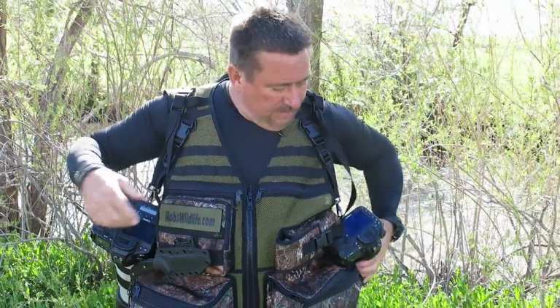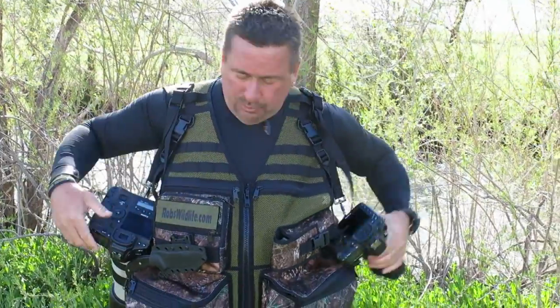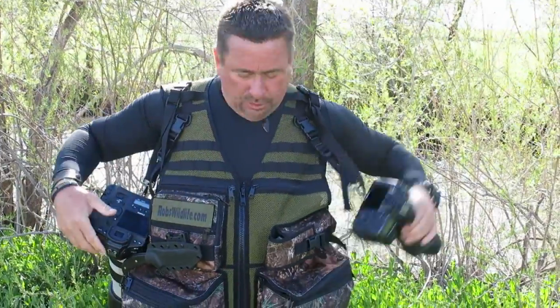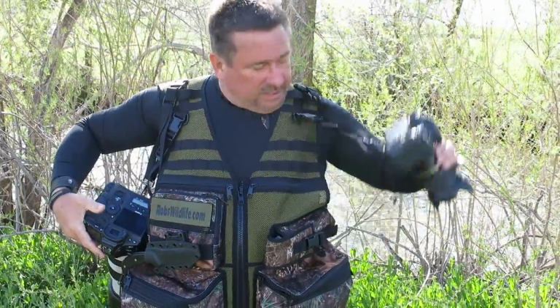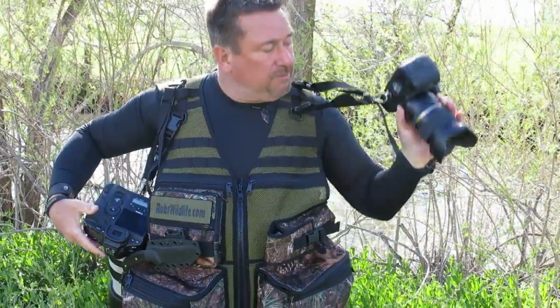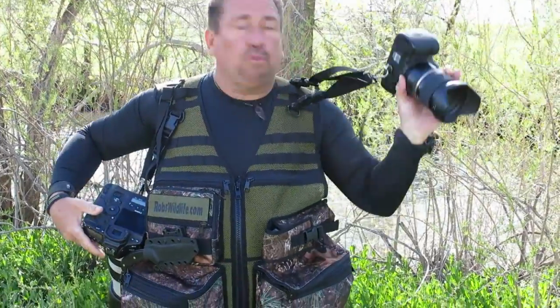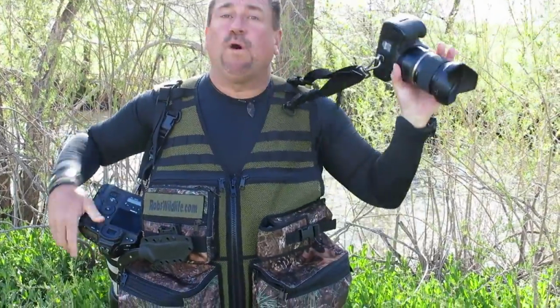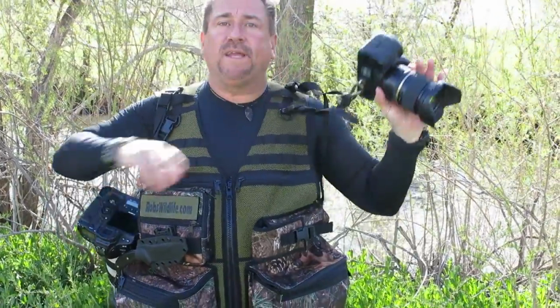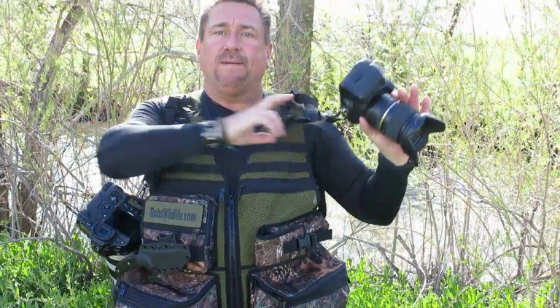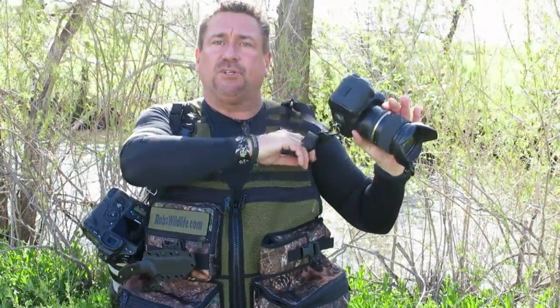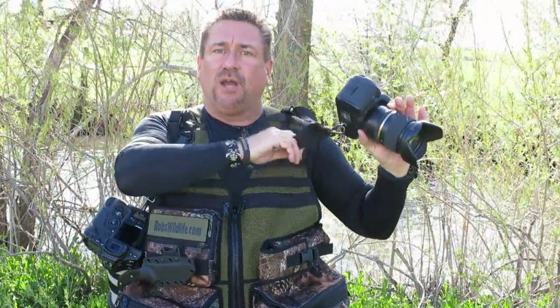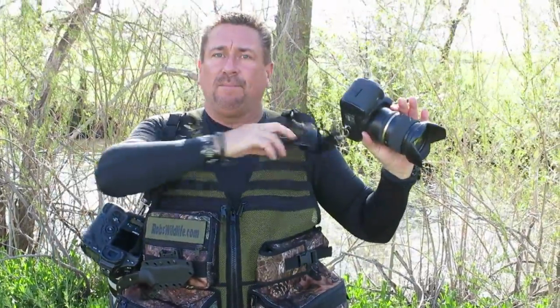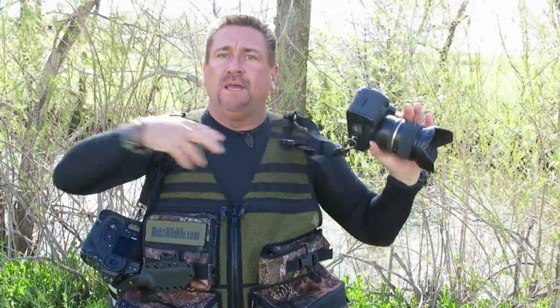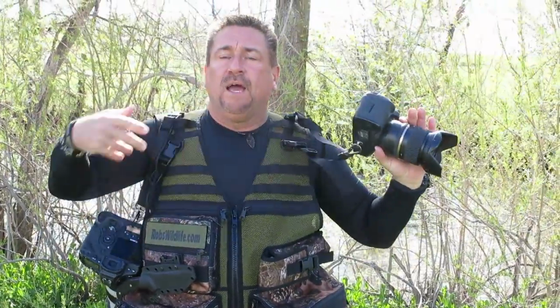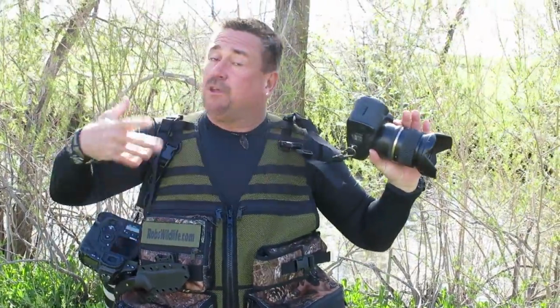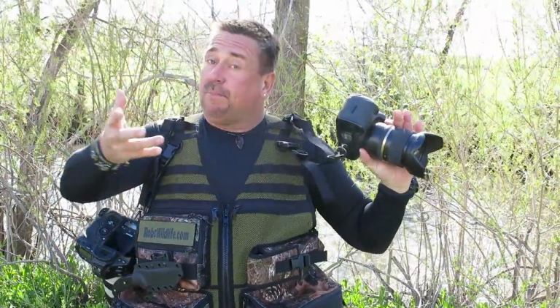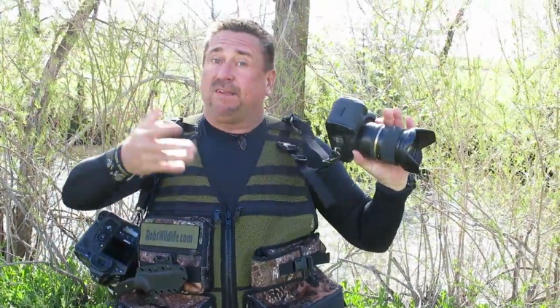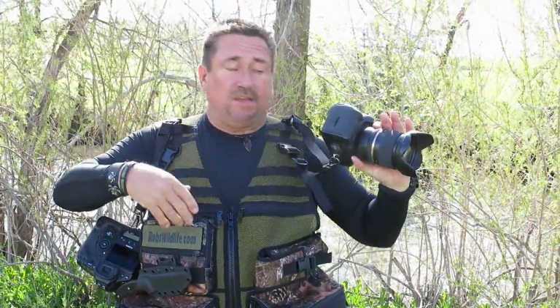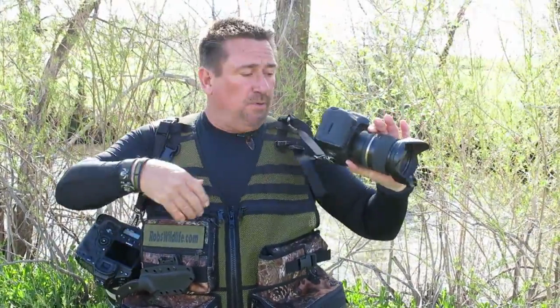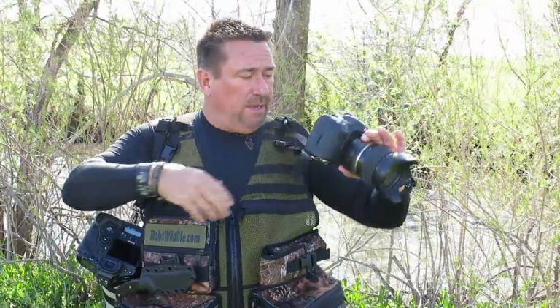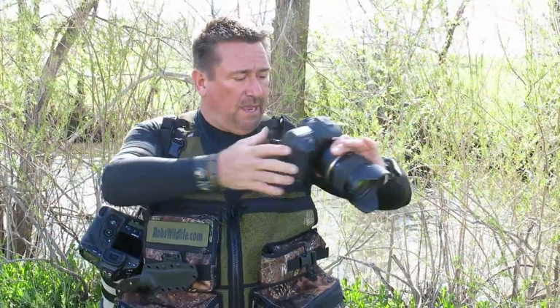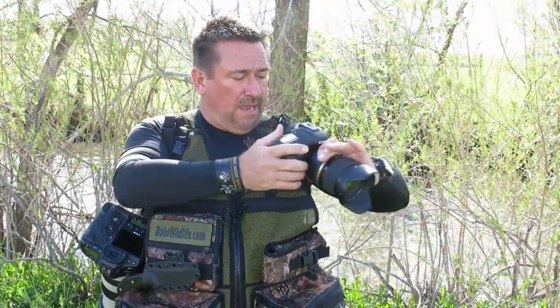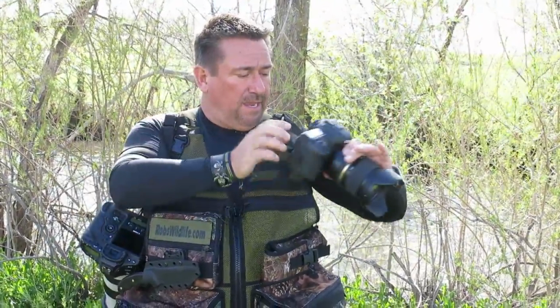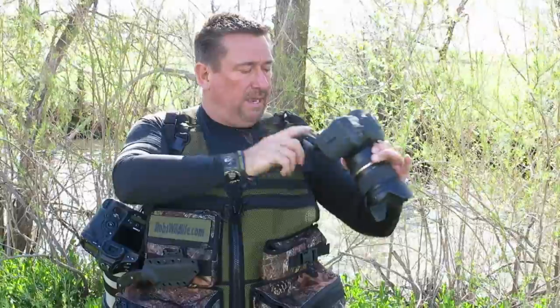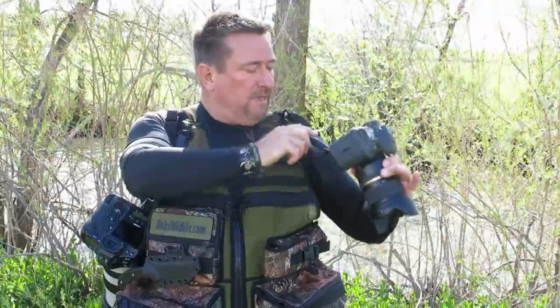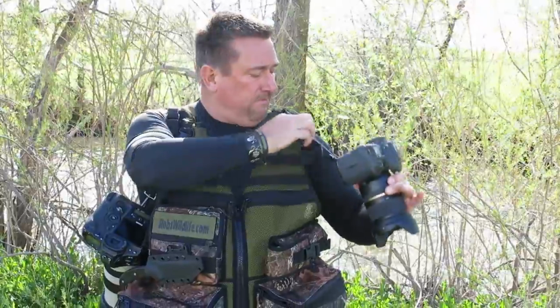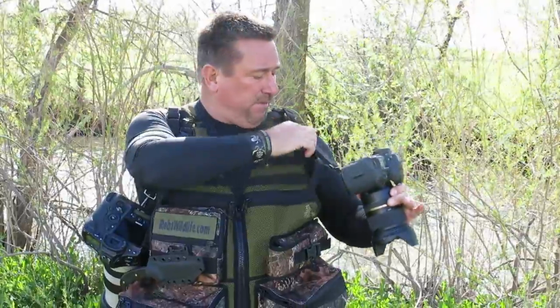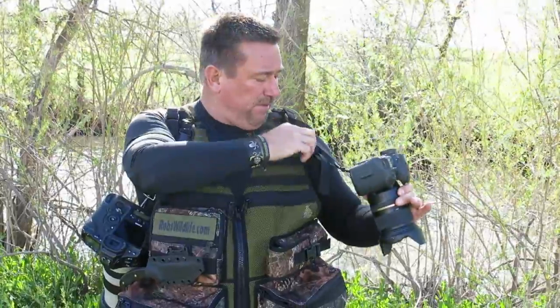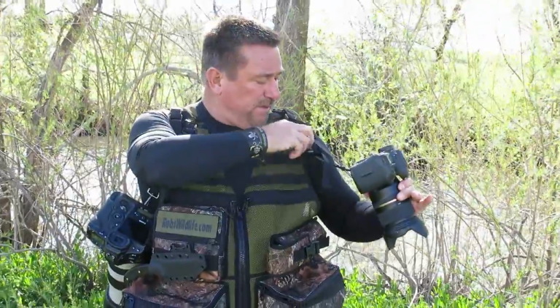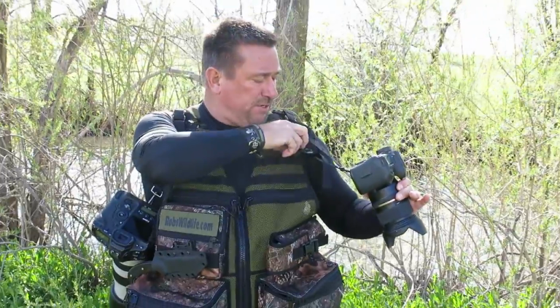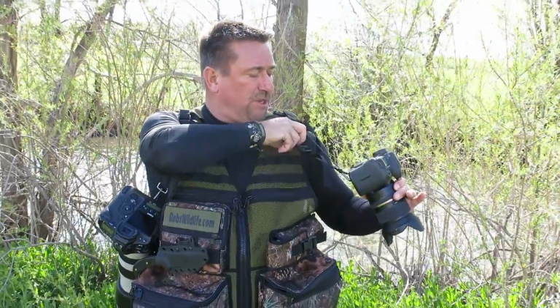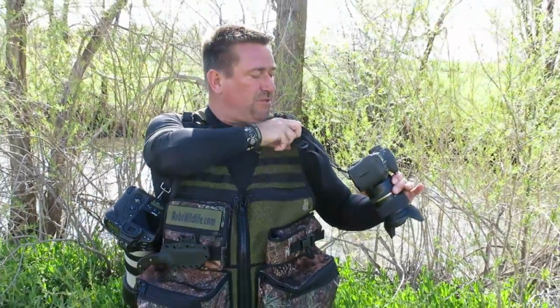Of course, it comes with one camera strap, and you can buy a second one, and it's very, very adjustable.